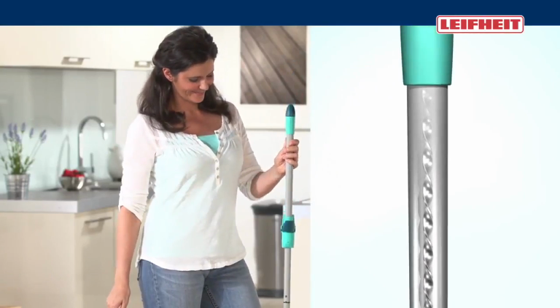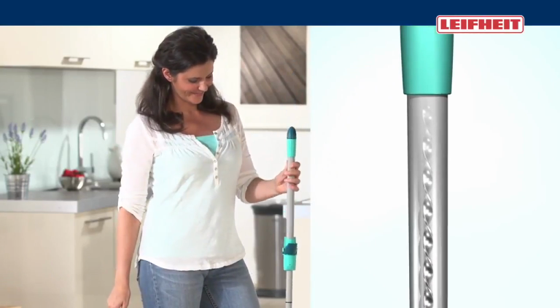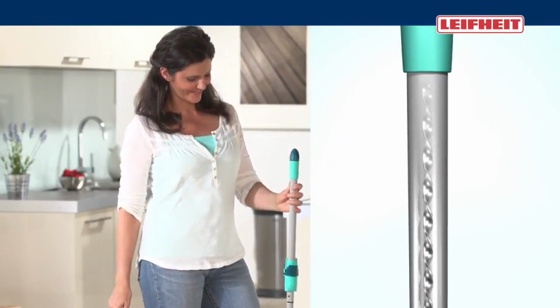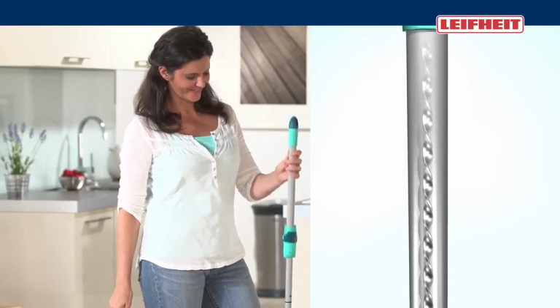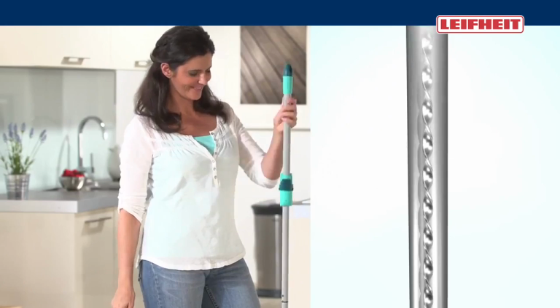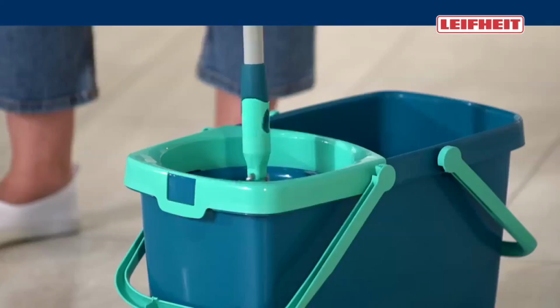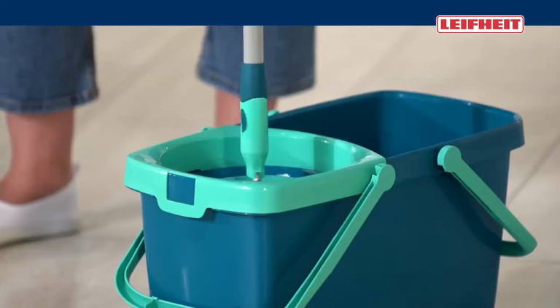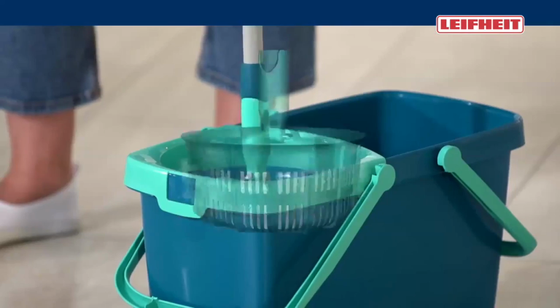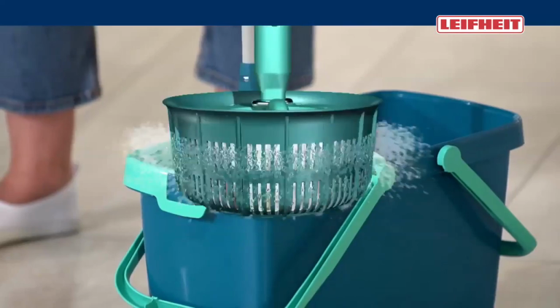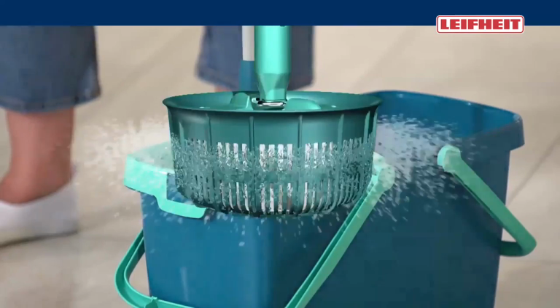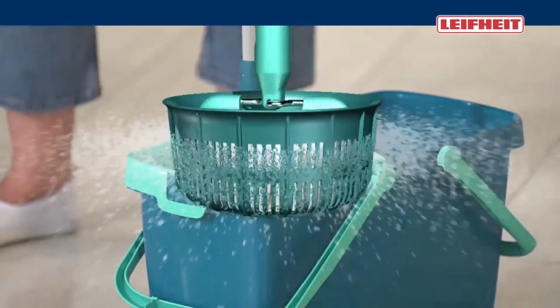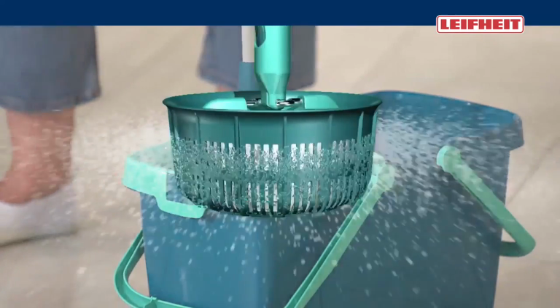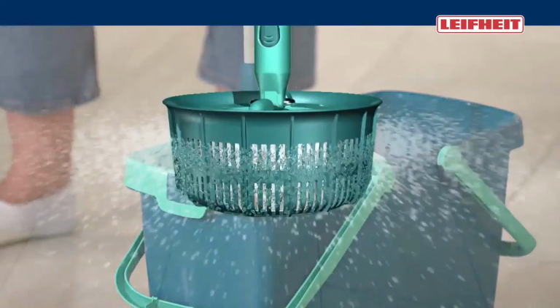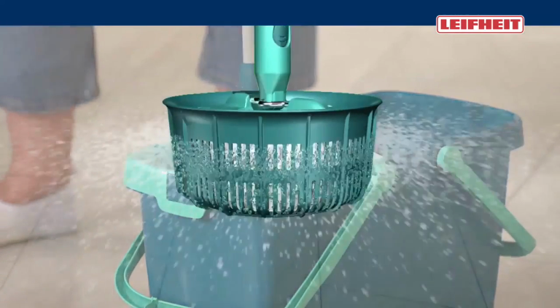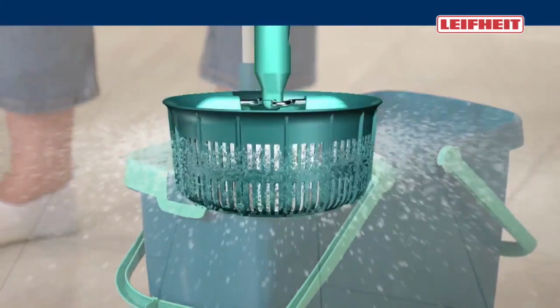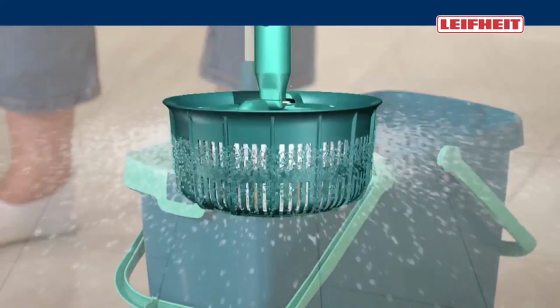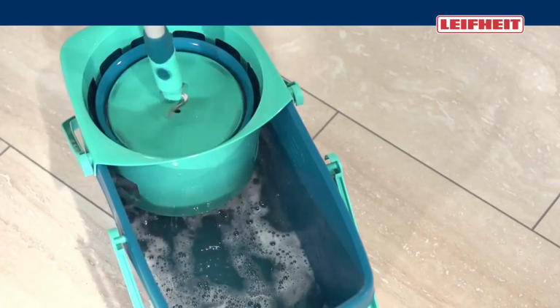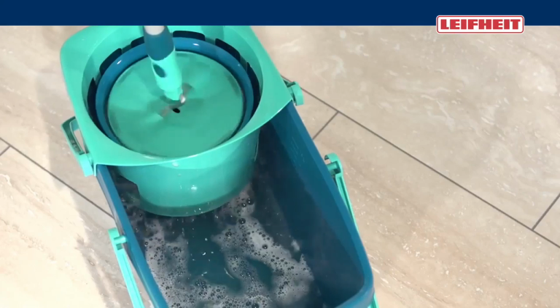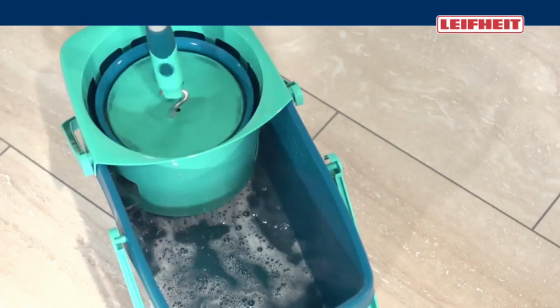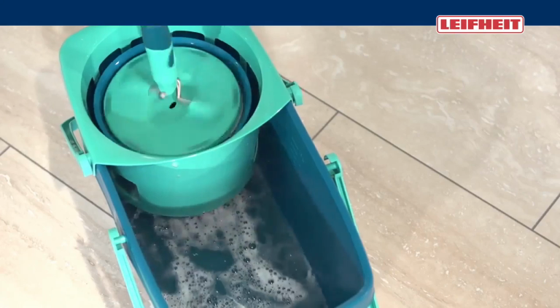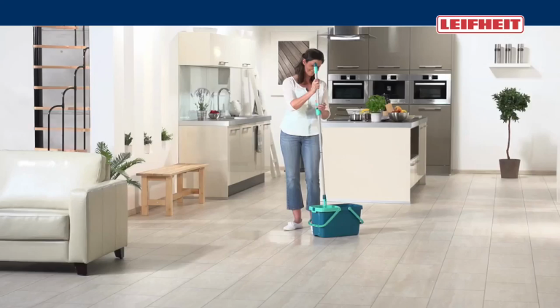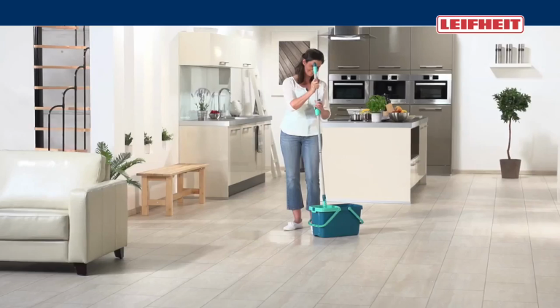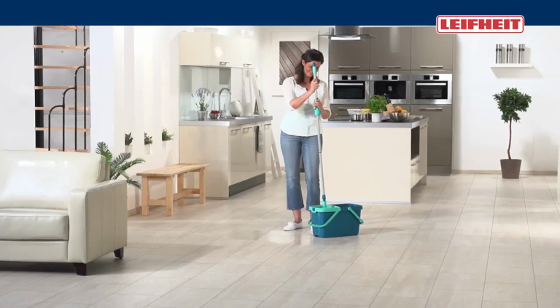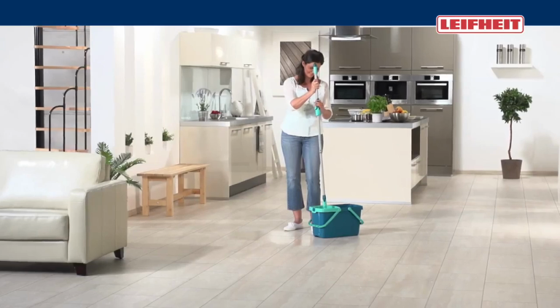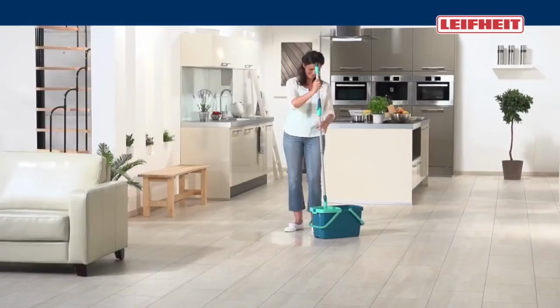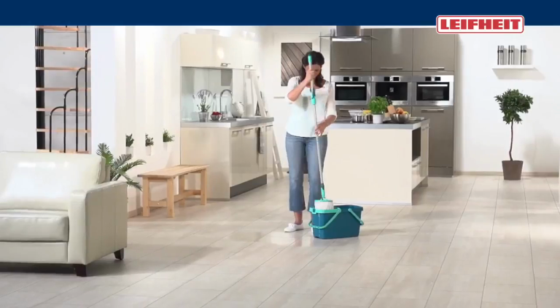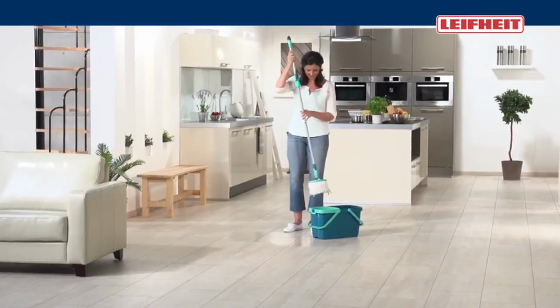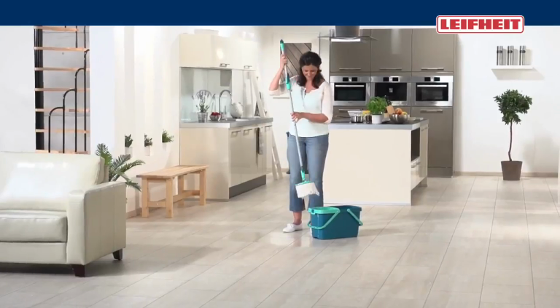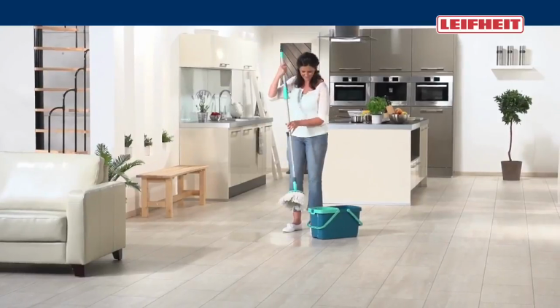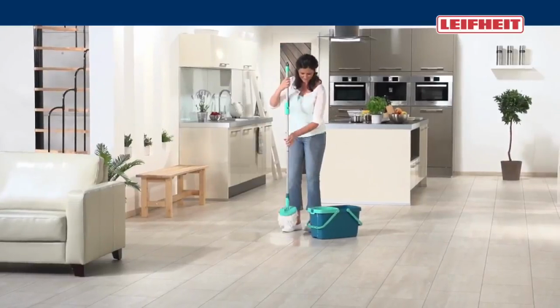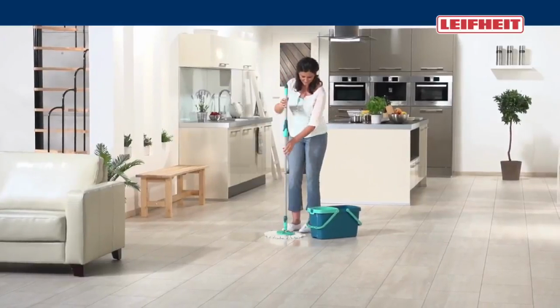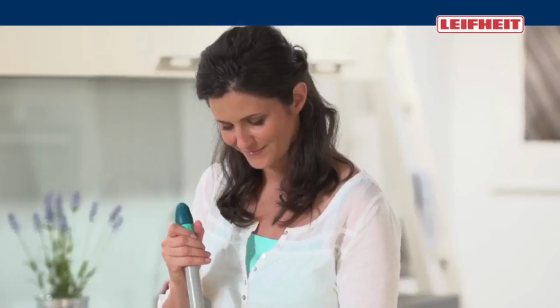You decide for yourself how wet your floor should be wiped. Never again bending down. No hands in the dirty water. No laborious pressing.